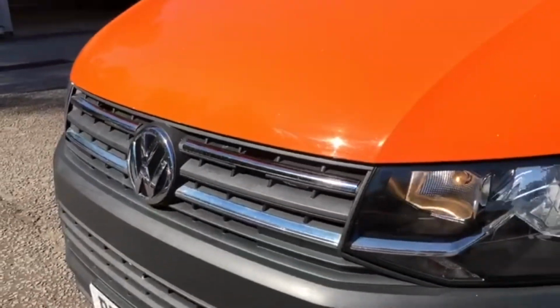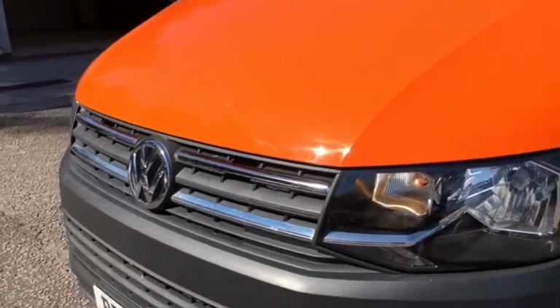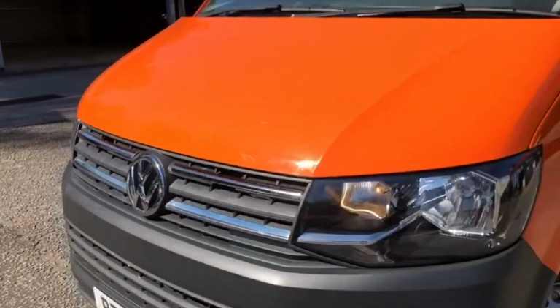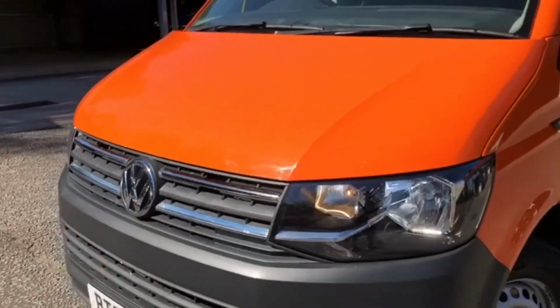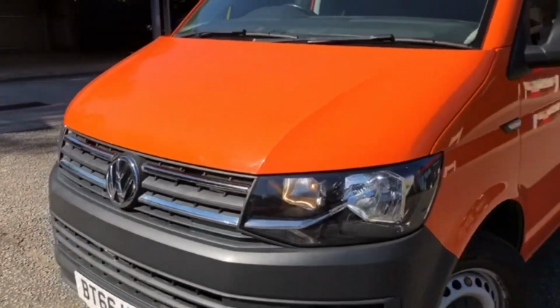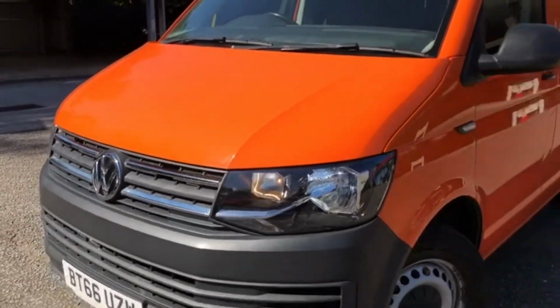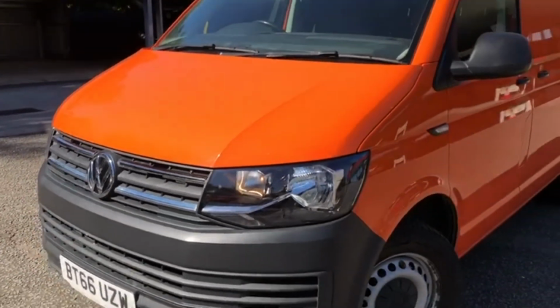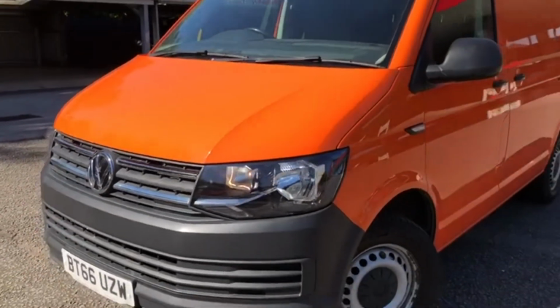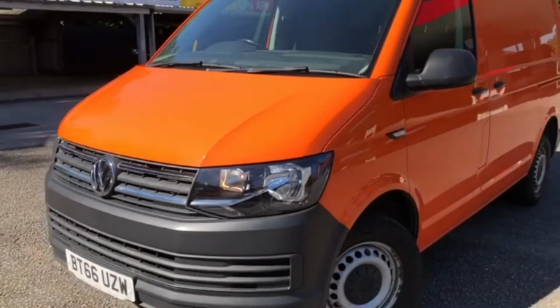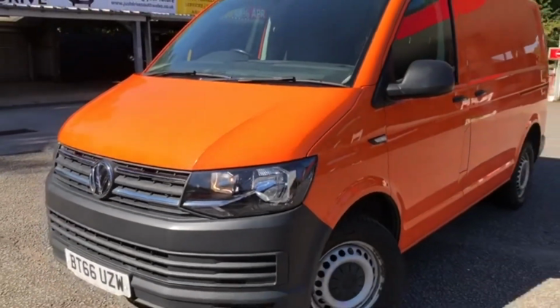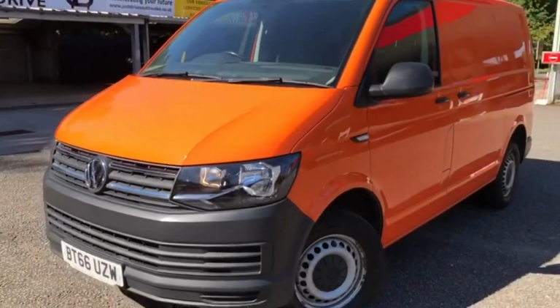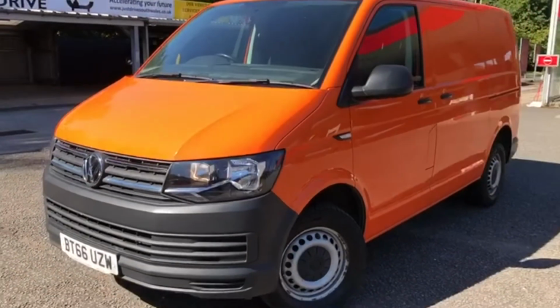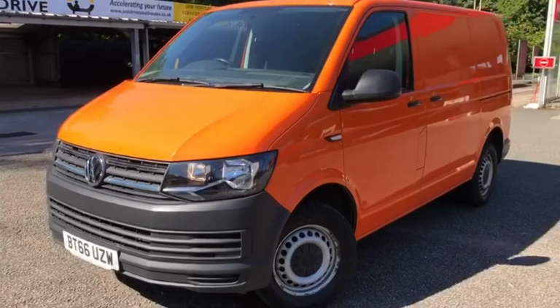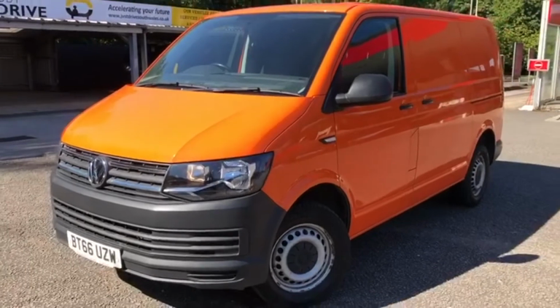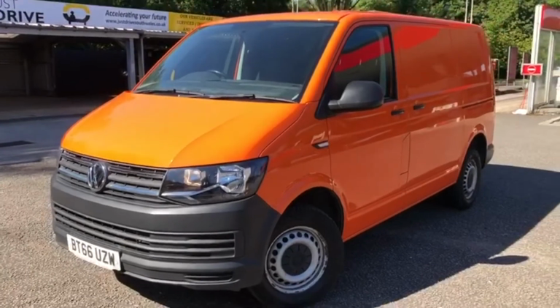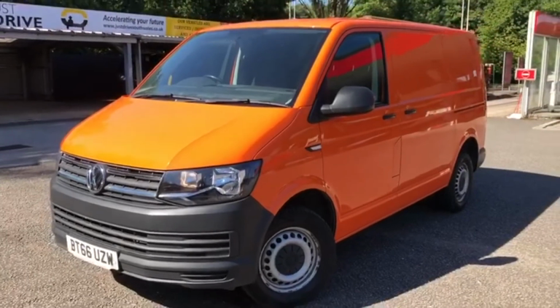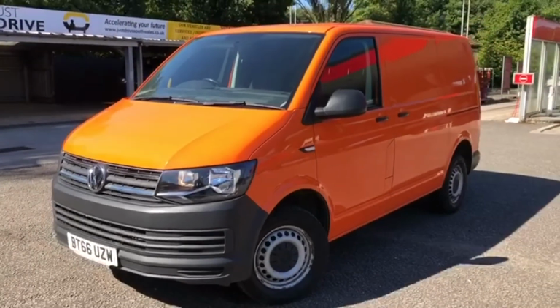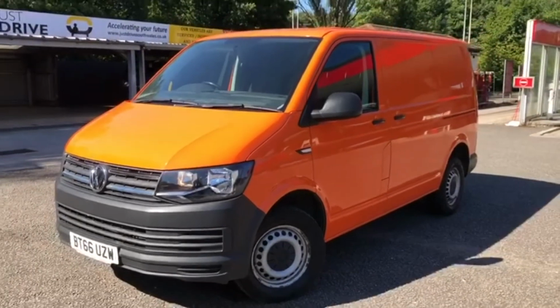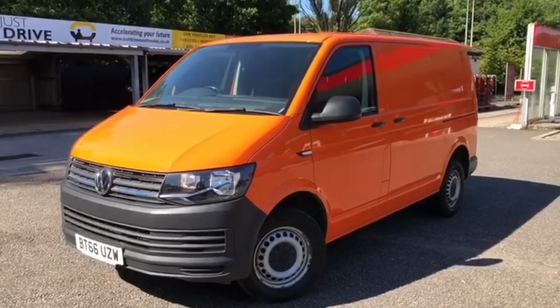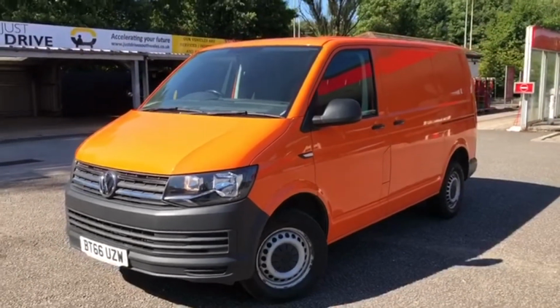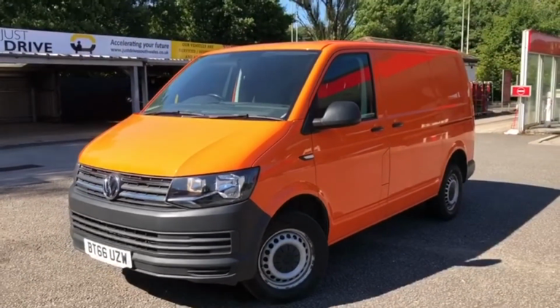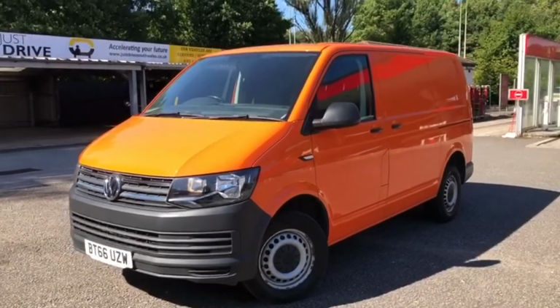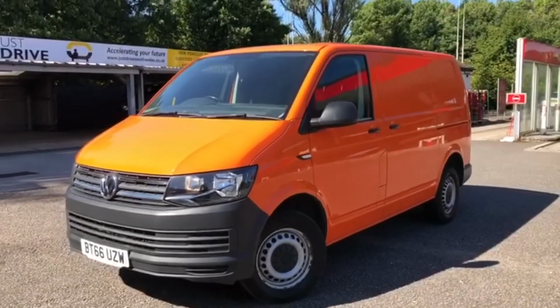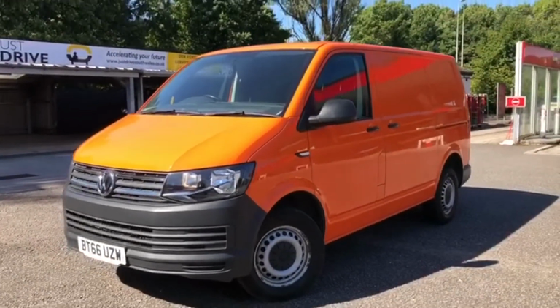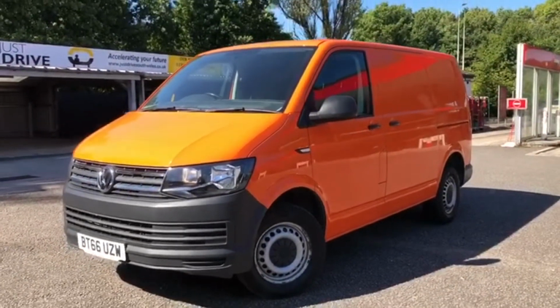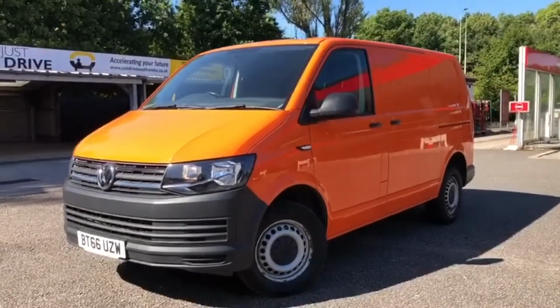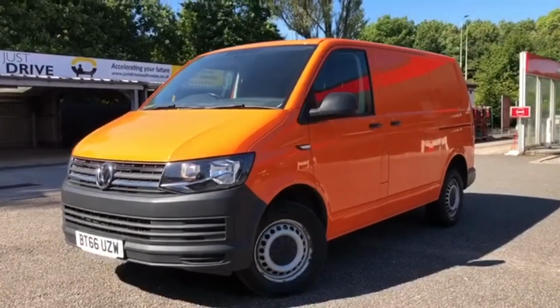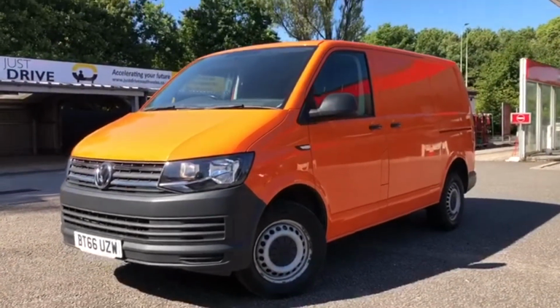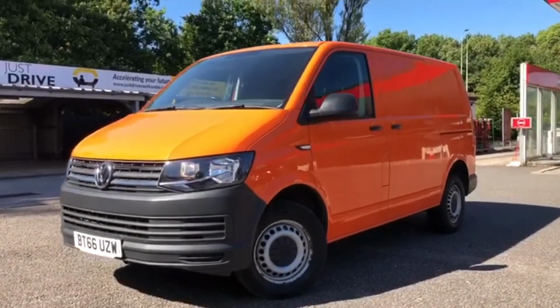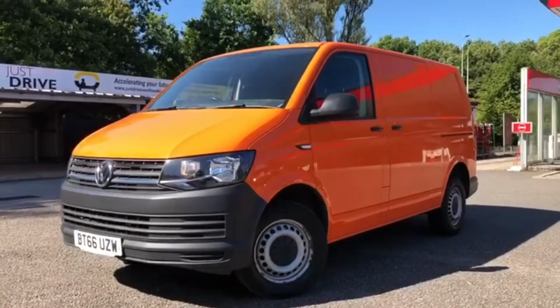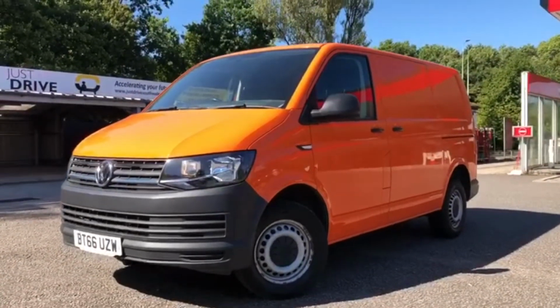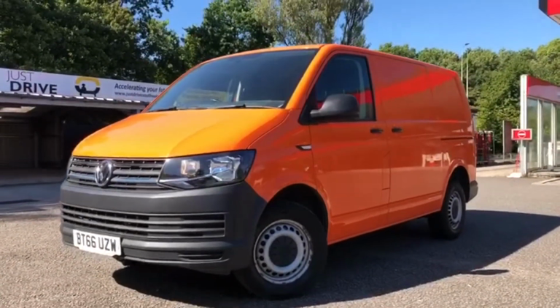The van's in stock and available now. It'll be supplied with a brand new MOT together with a service and warranty, so if you'd like a closer look please get in touch.